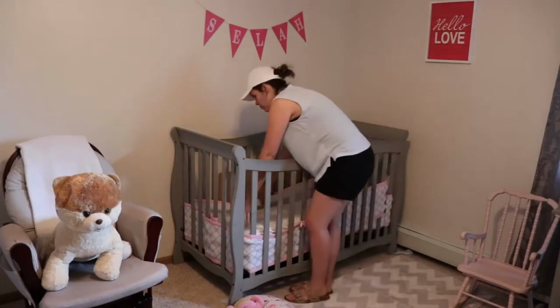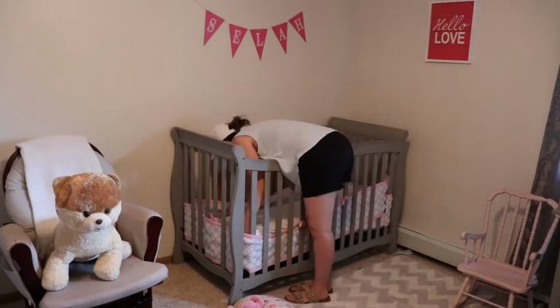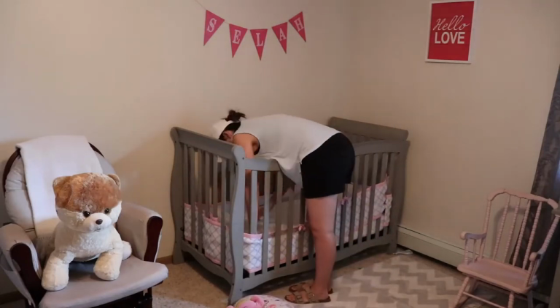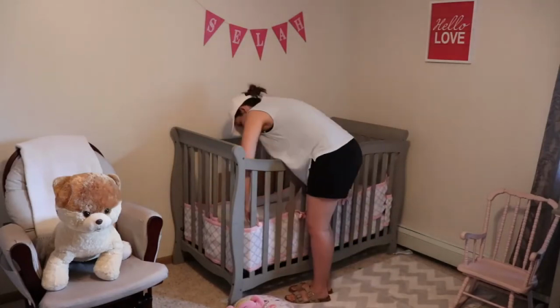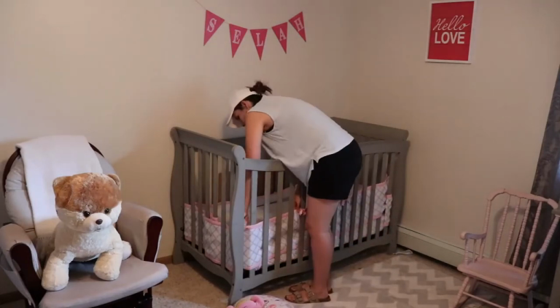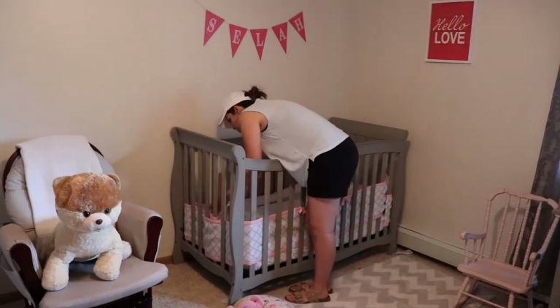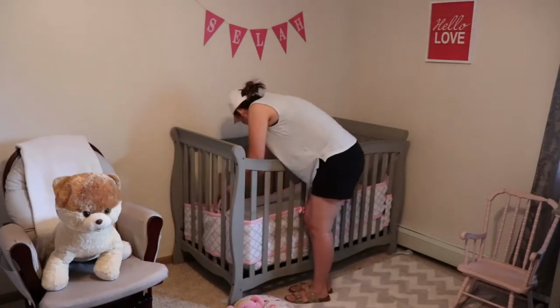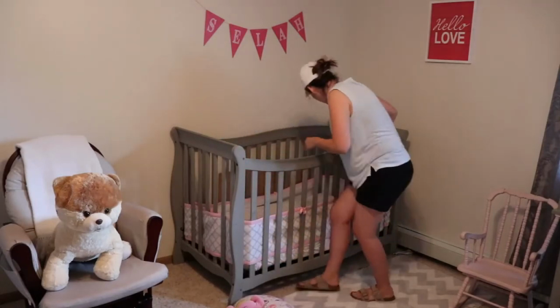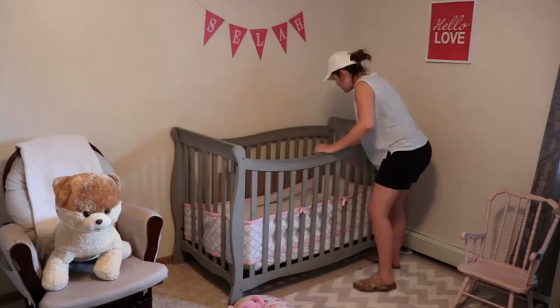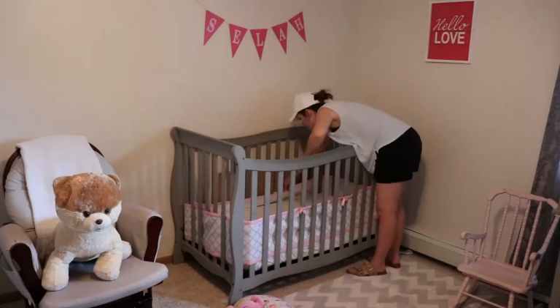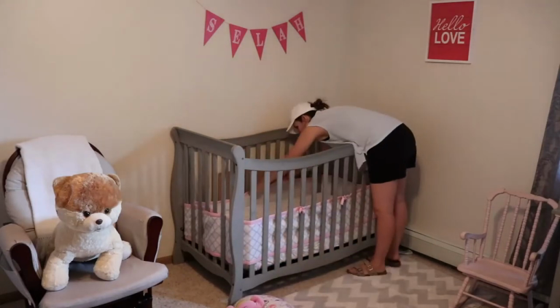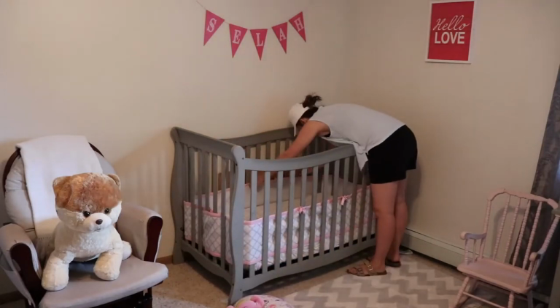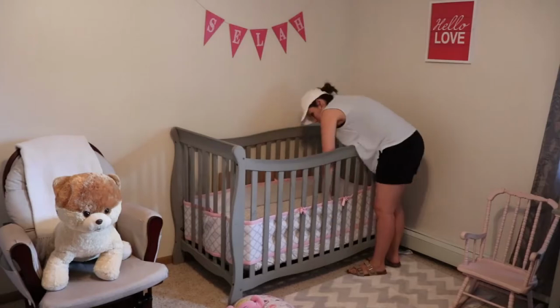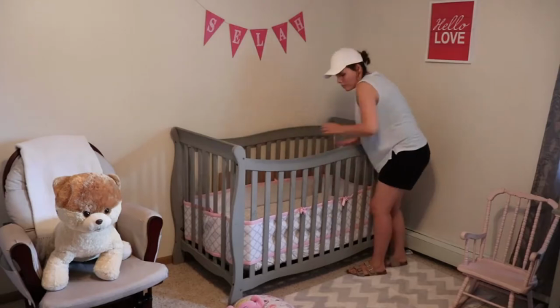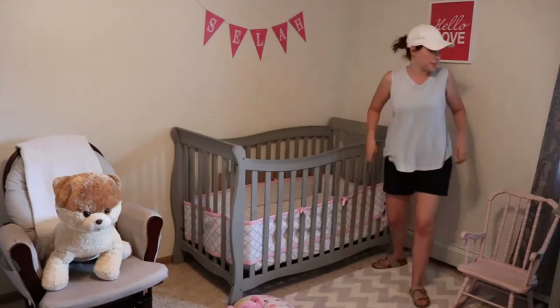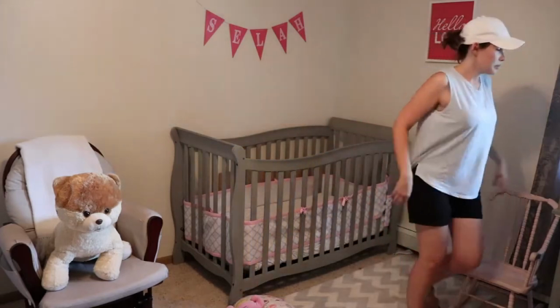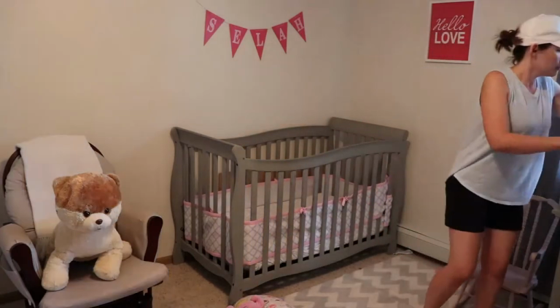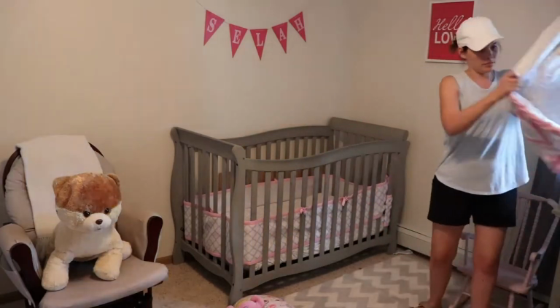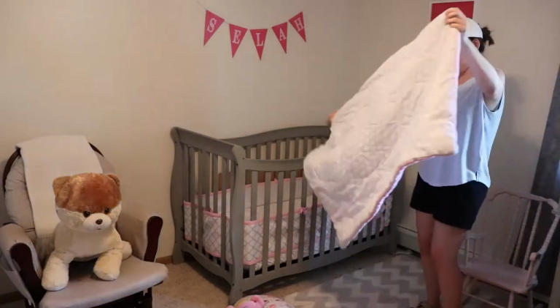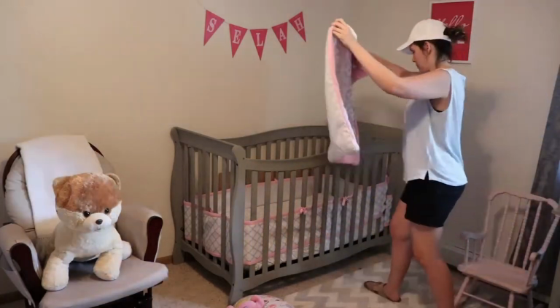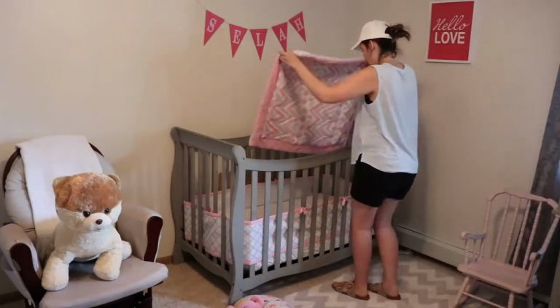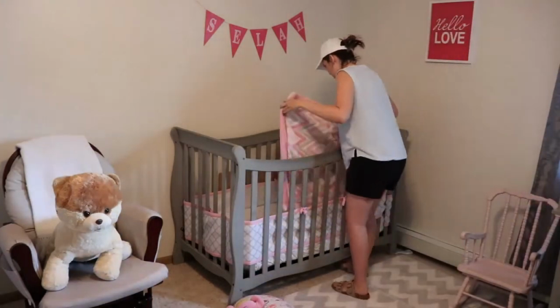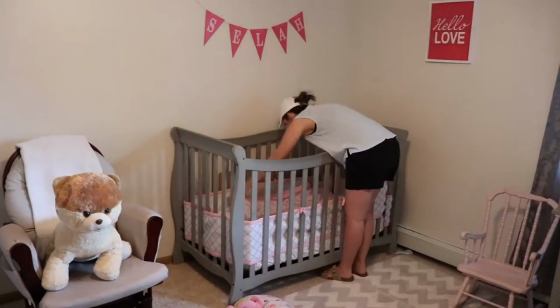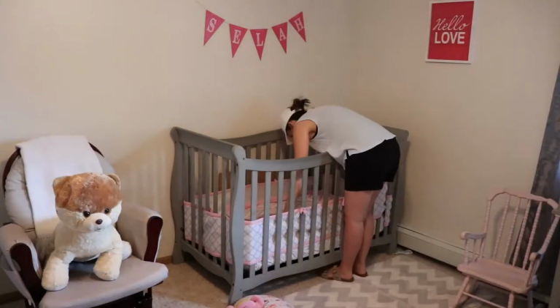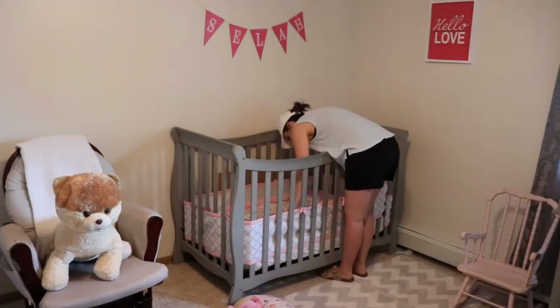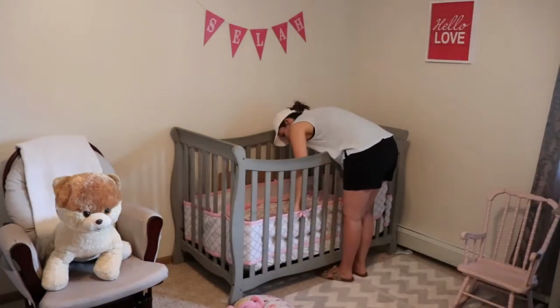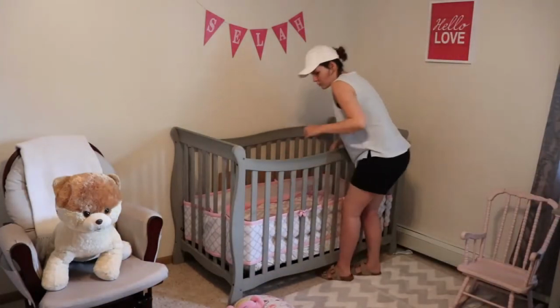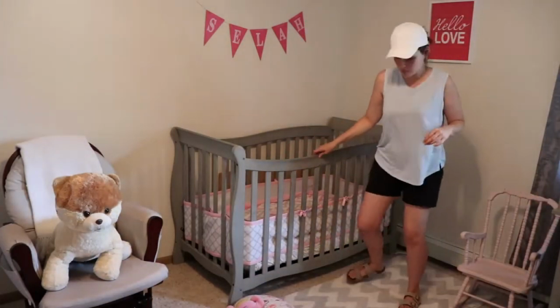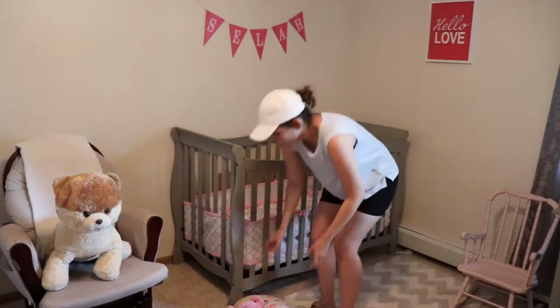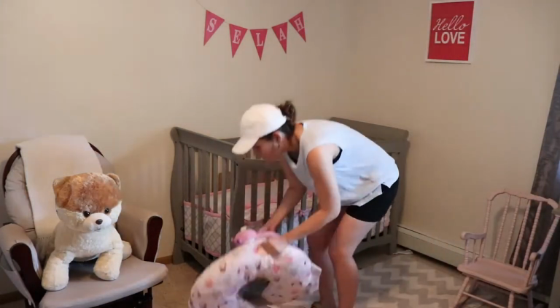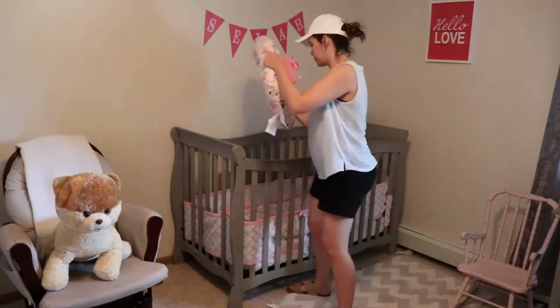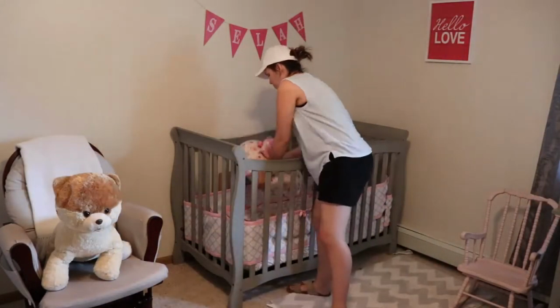Now you can see I'm making up the bed — this is a while later after the bedding got out of the dryer.